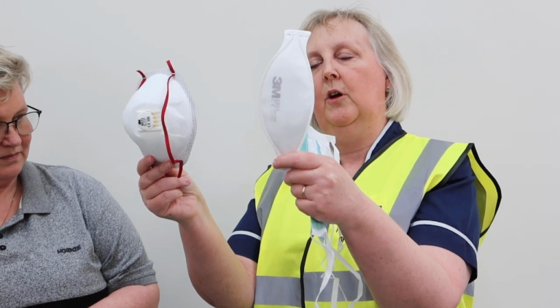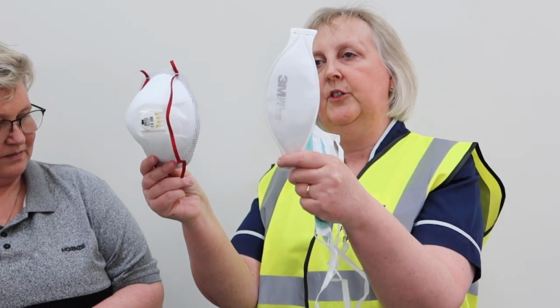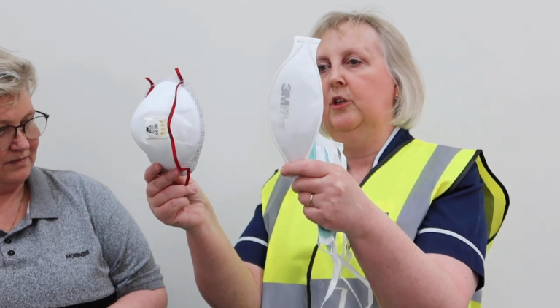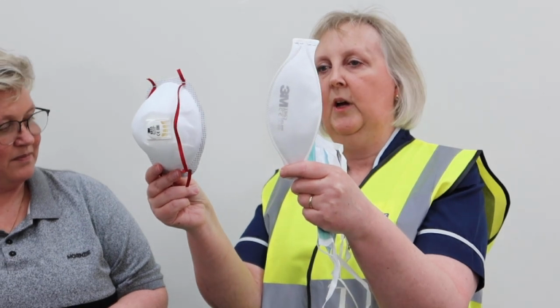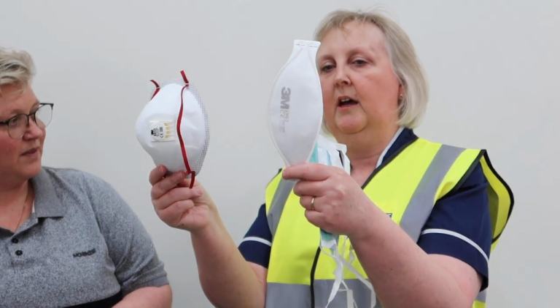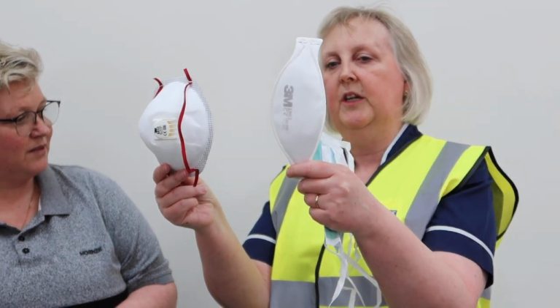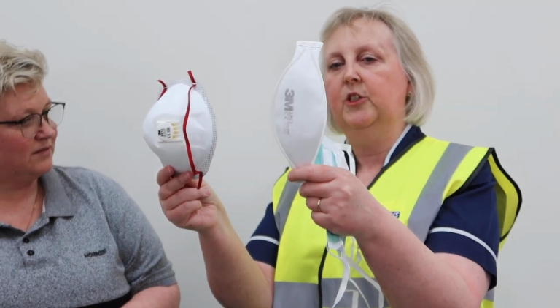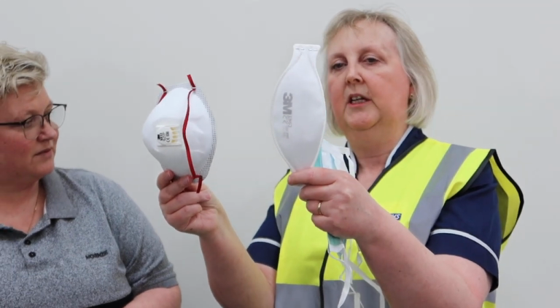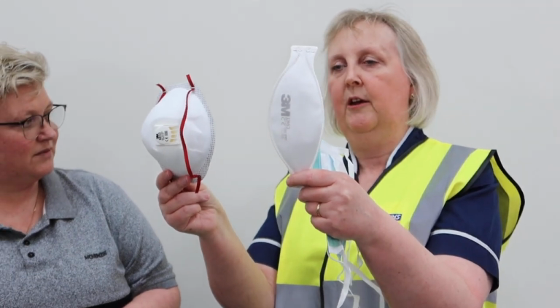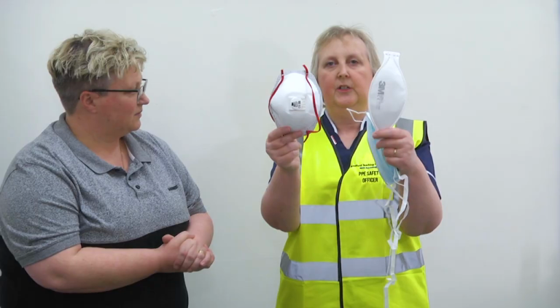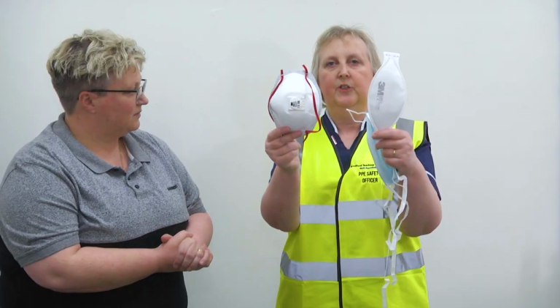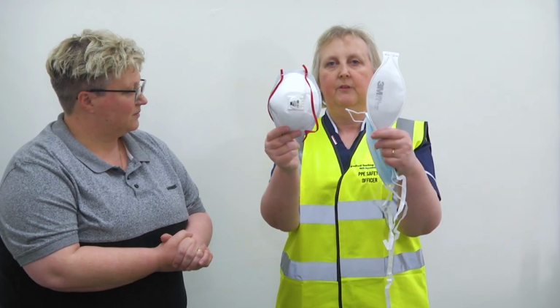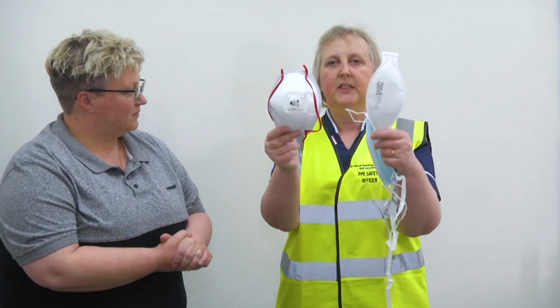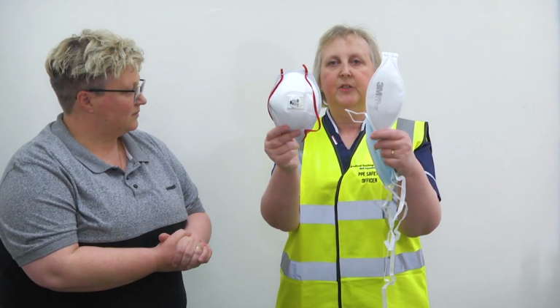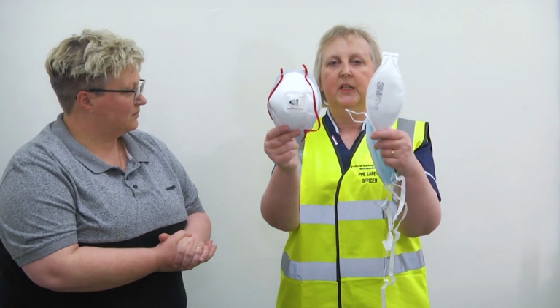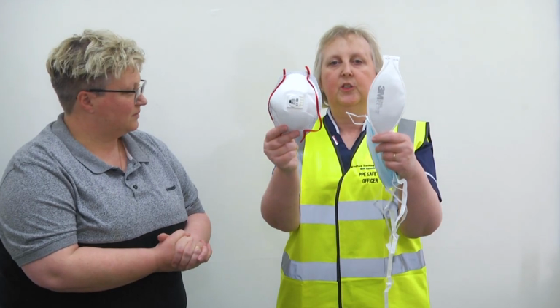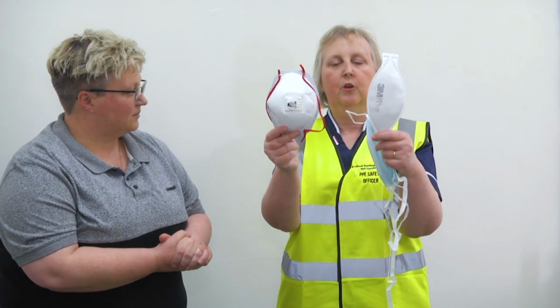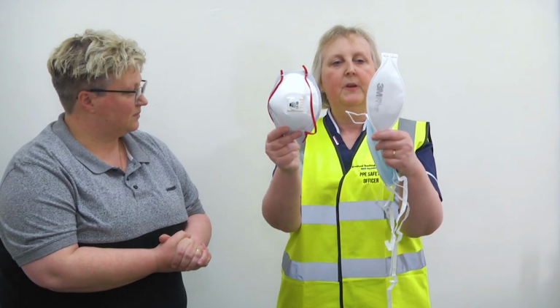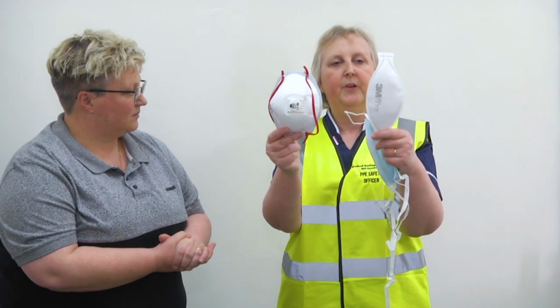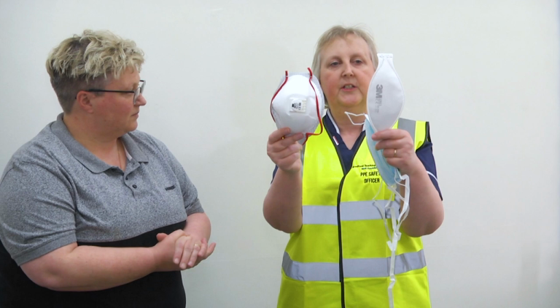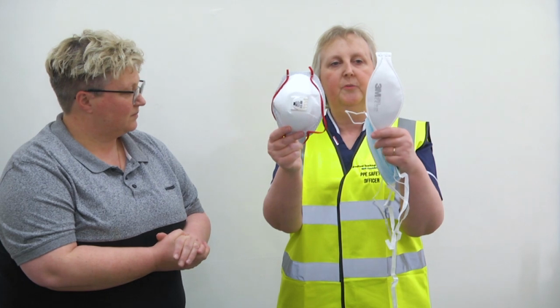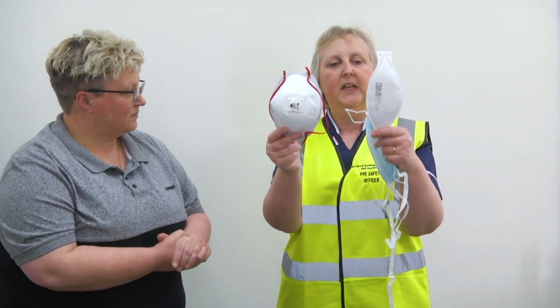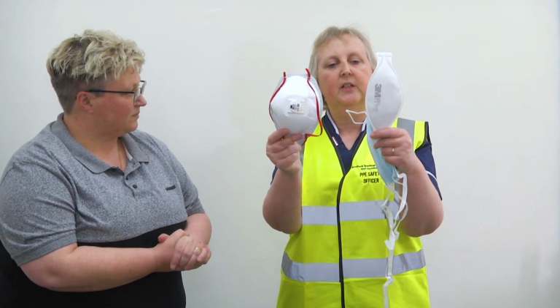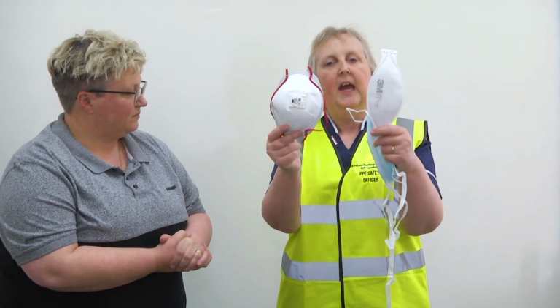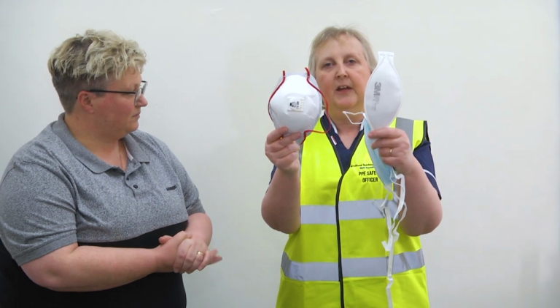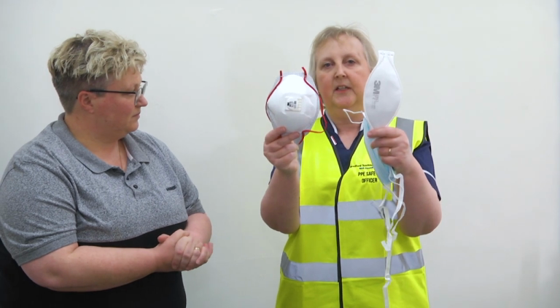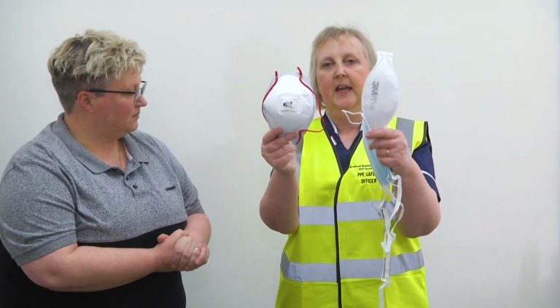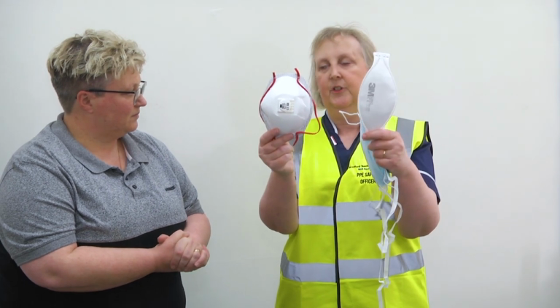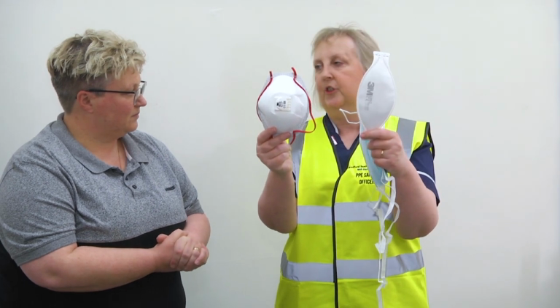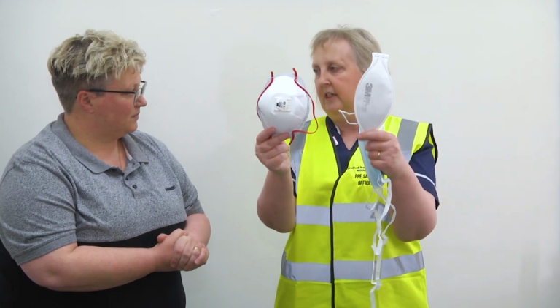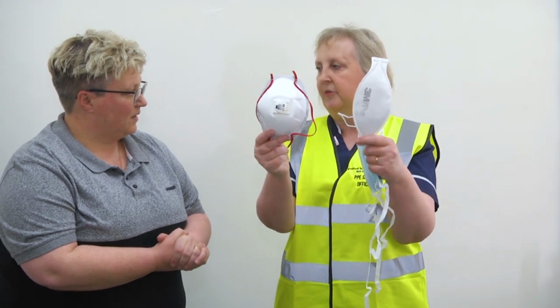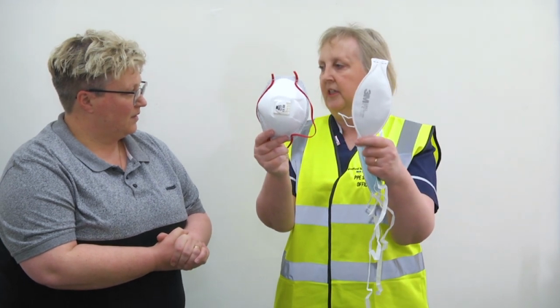And then these are the FFP3 respirators, and these are the ones that you wear when you're doing aerosol generating procedures, or you're in the presence of a patient having an aerosol generating procedure.